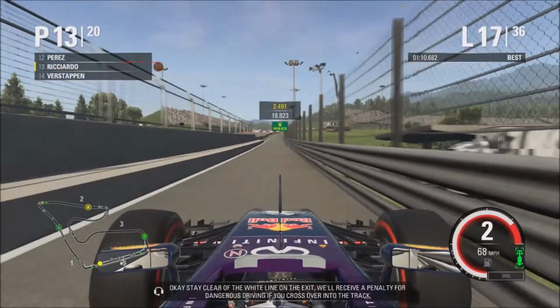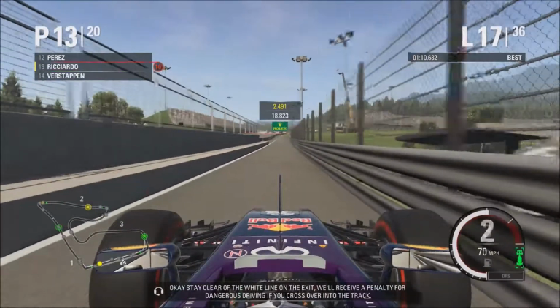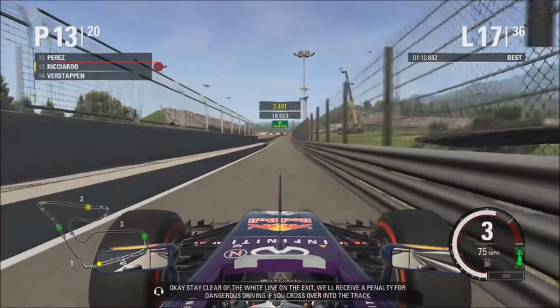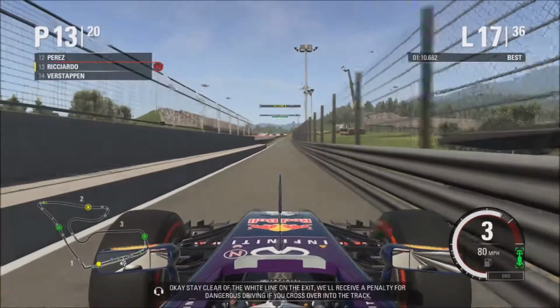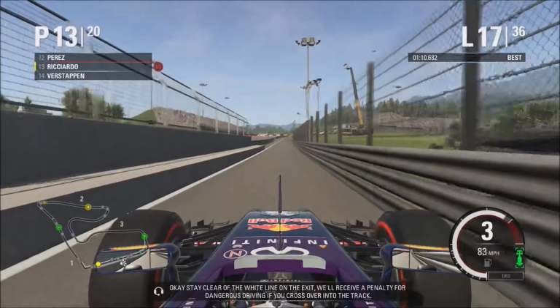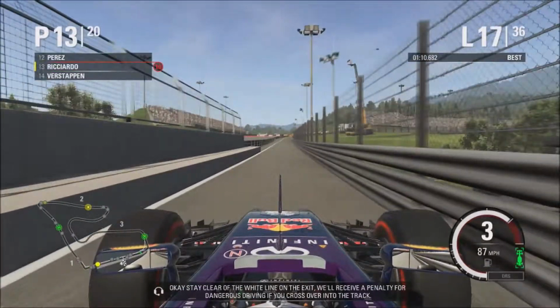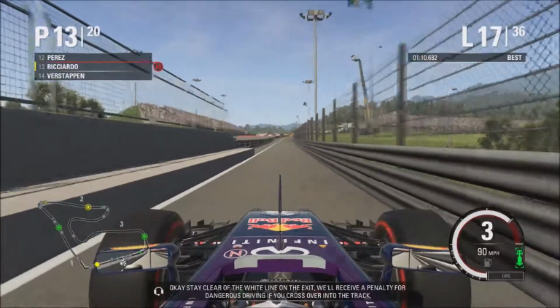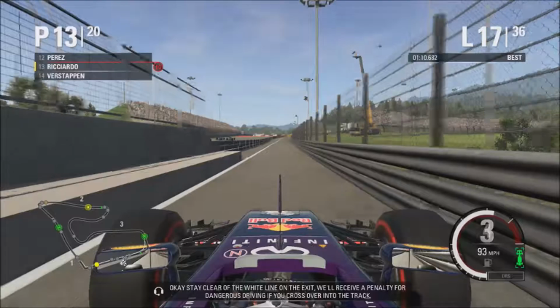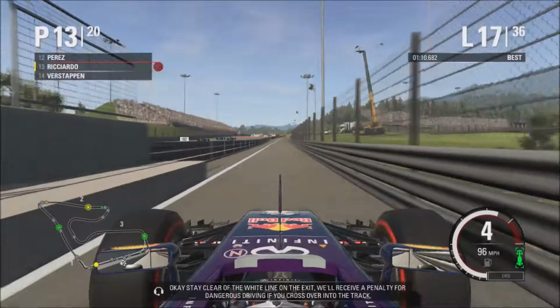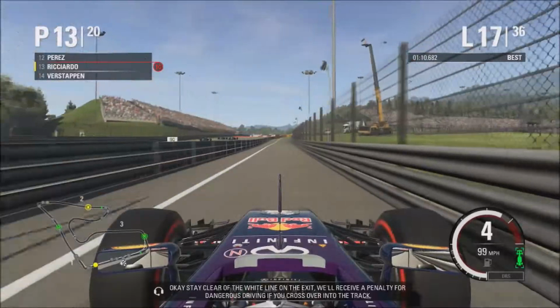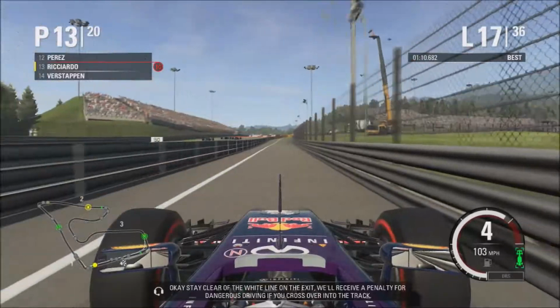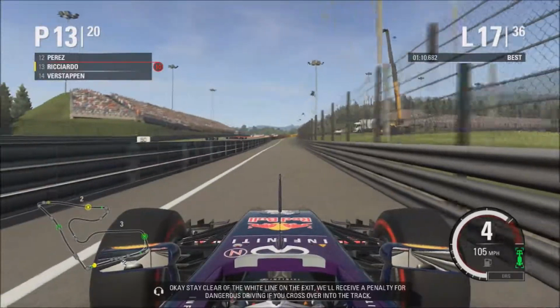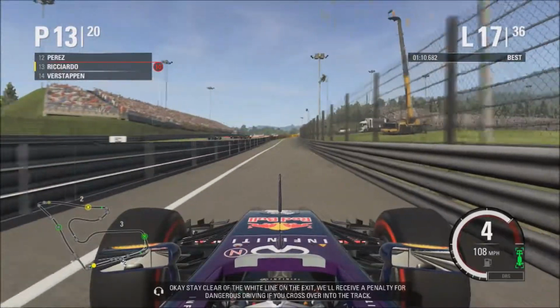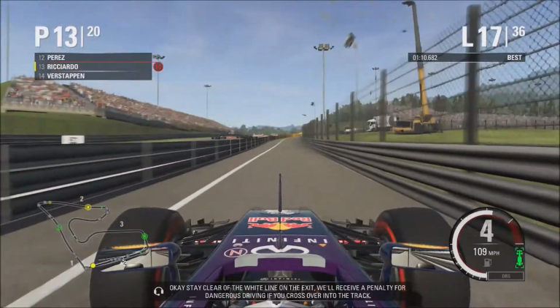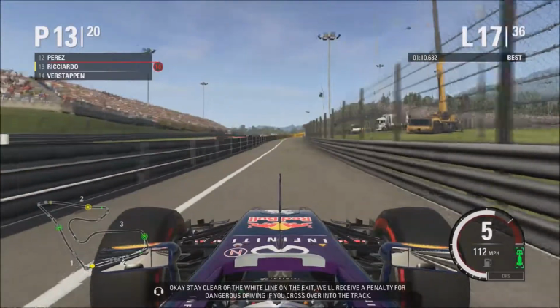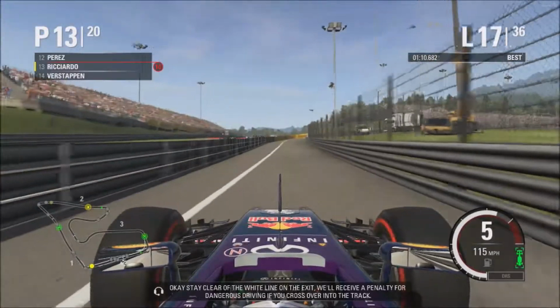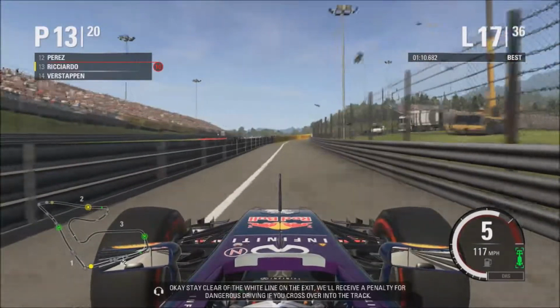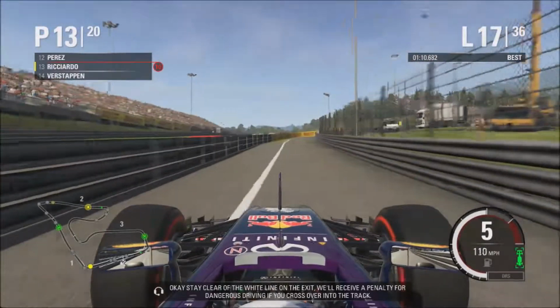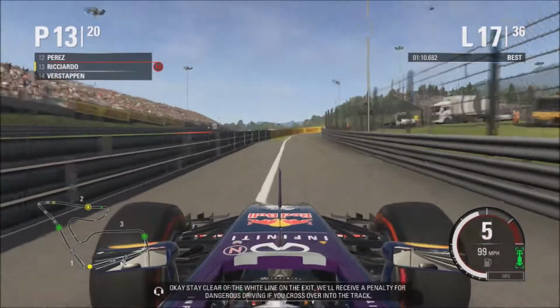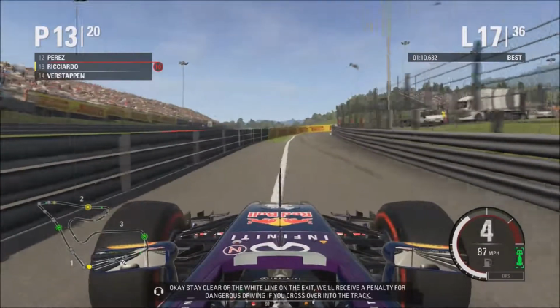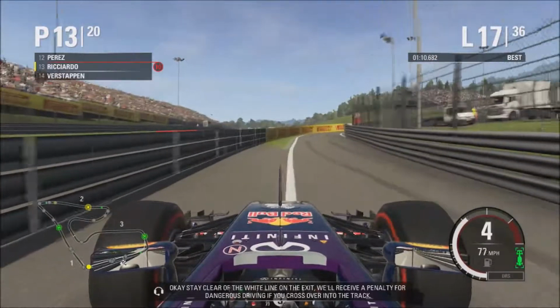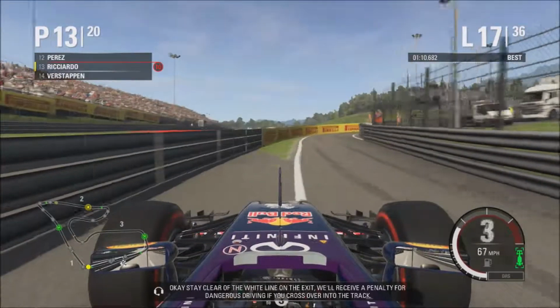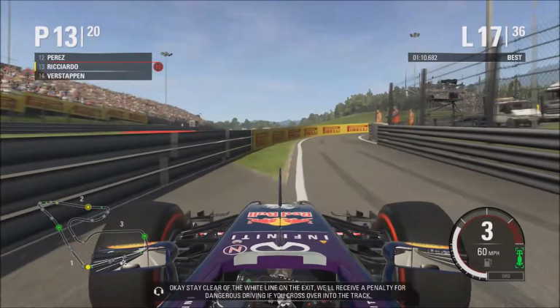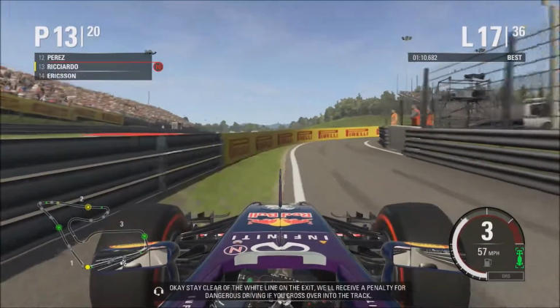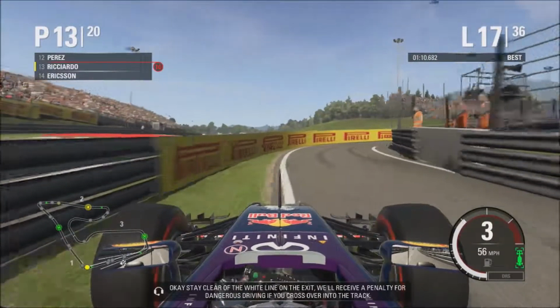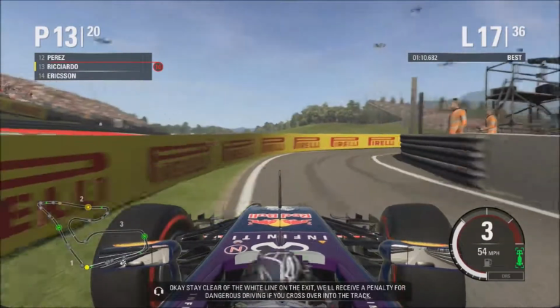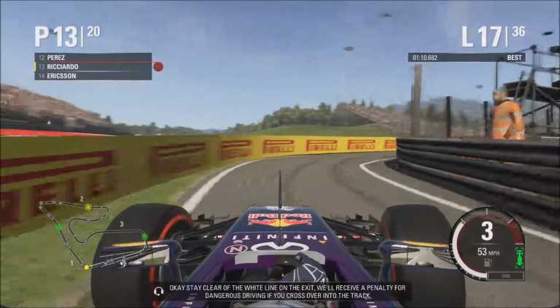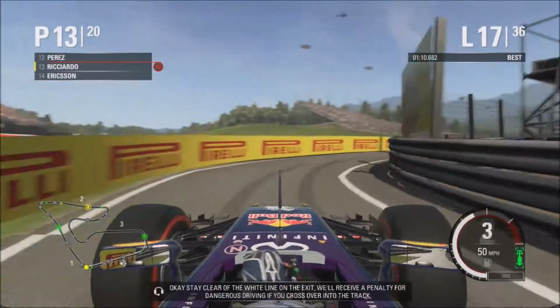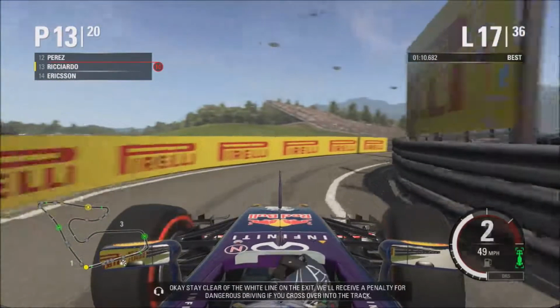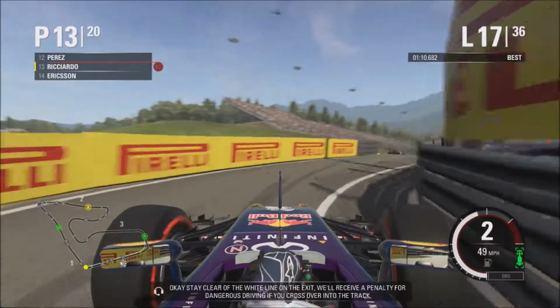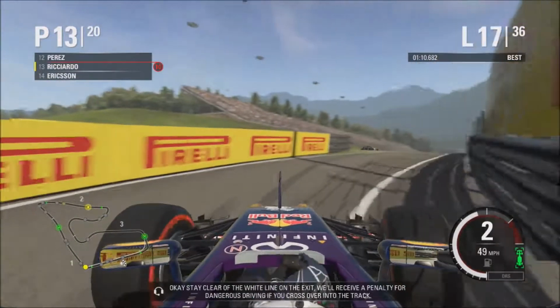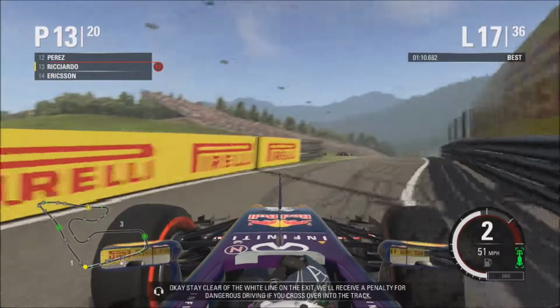Stay clear of the white line on the pit exit. We'll receive a penalty for dangerous driving if you cross over into the track.